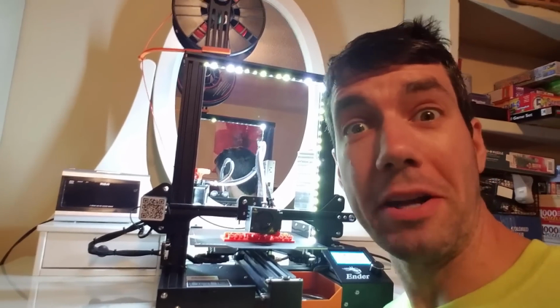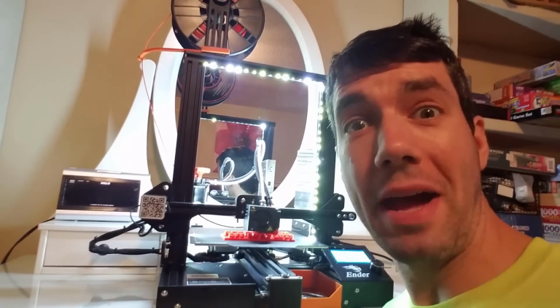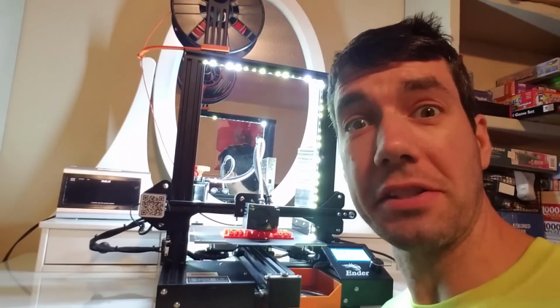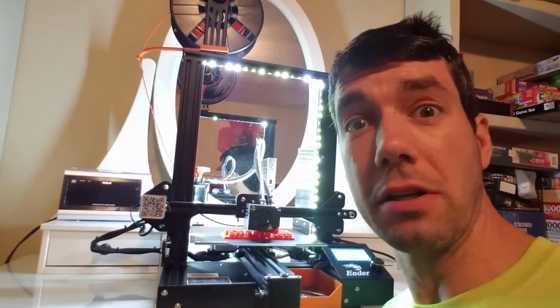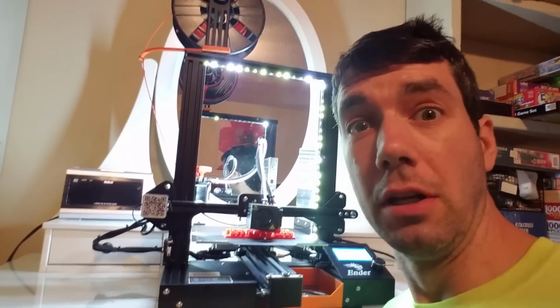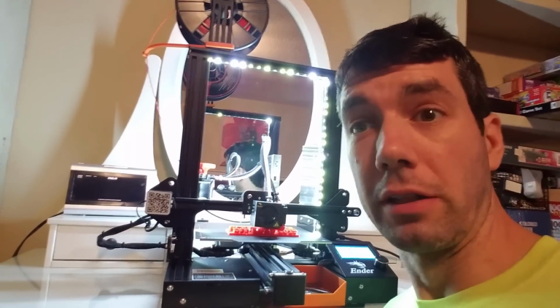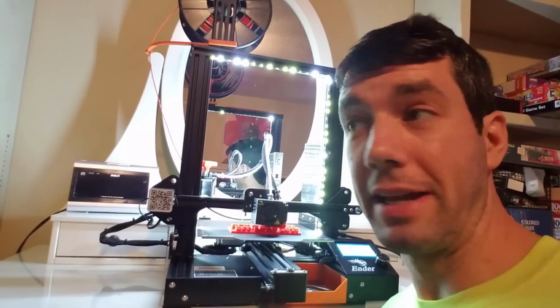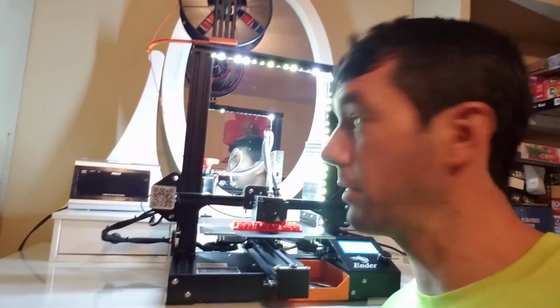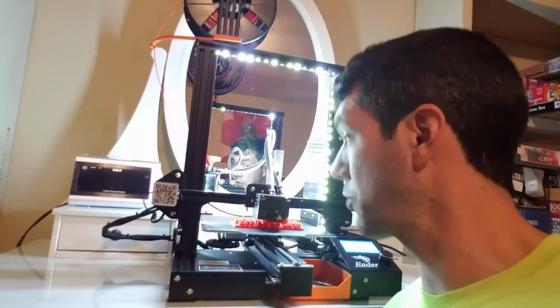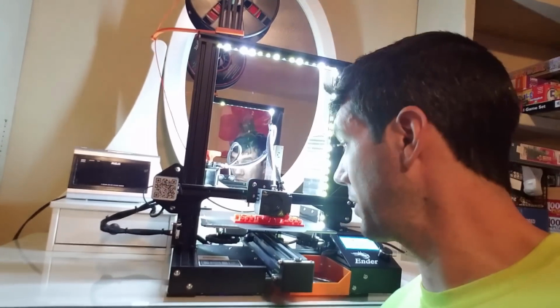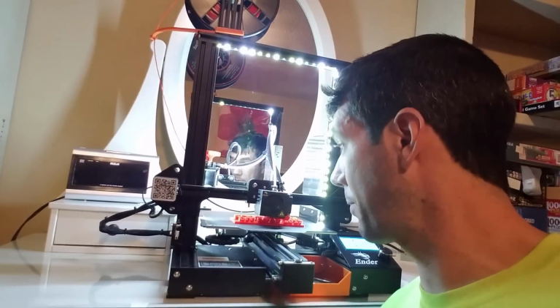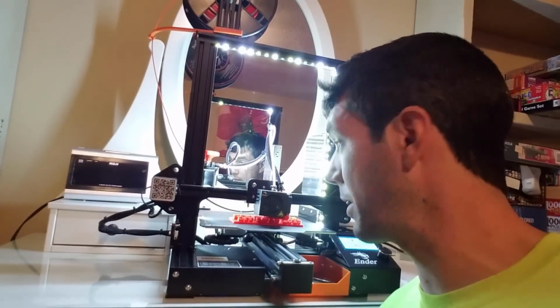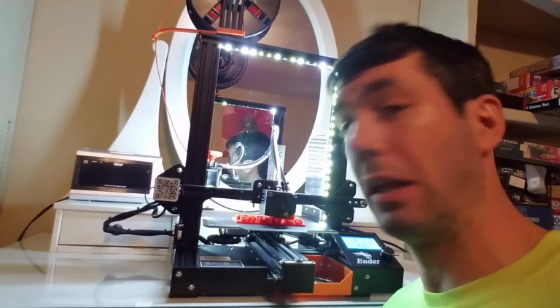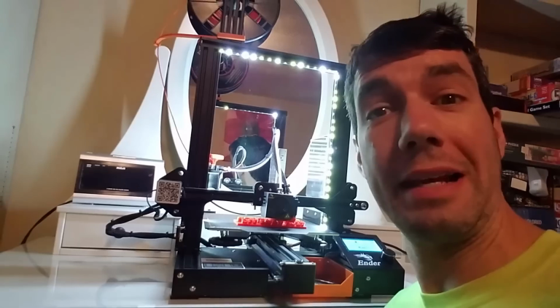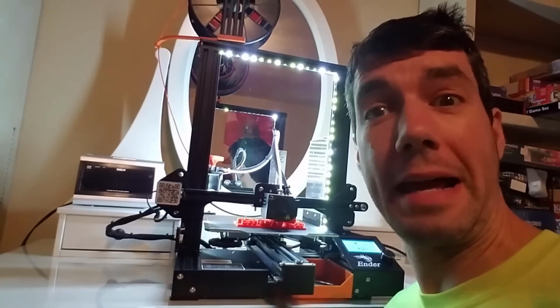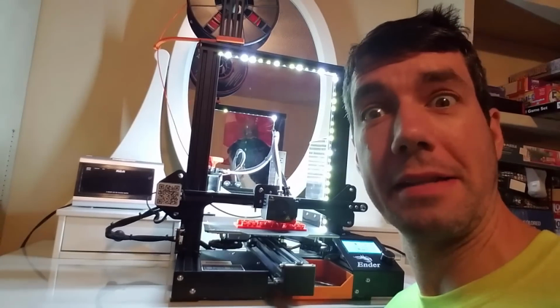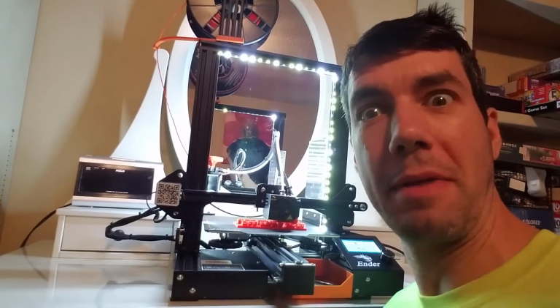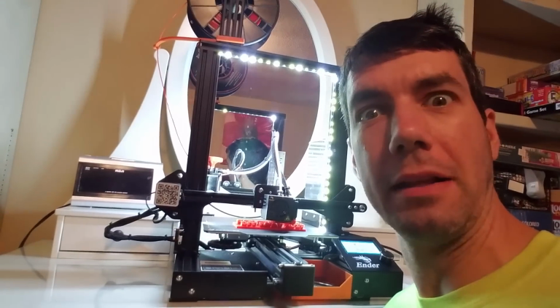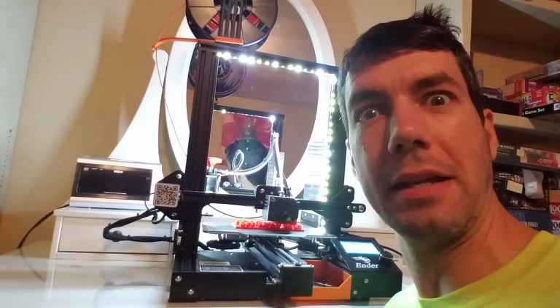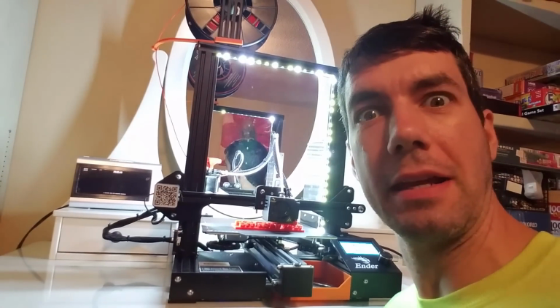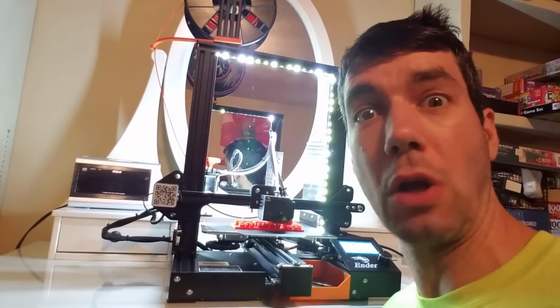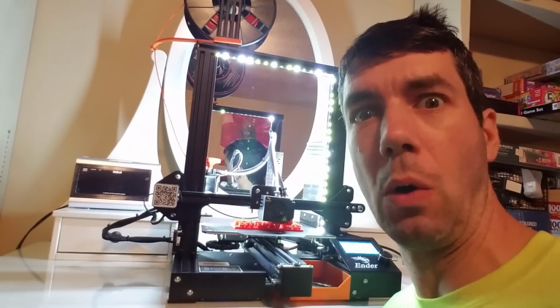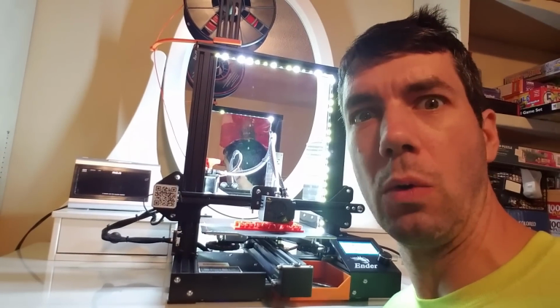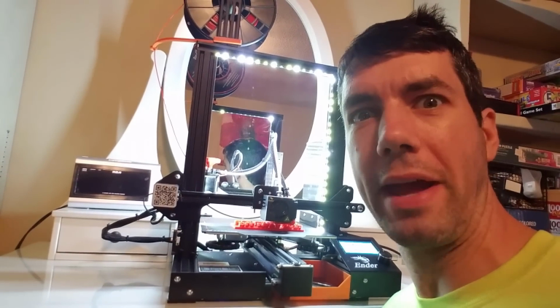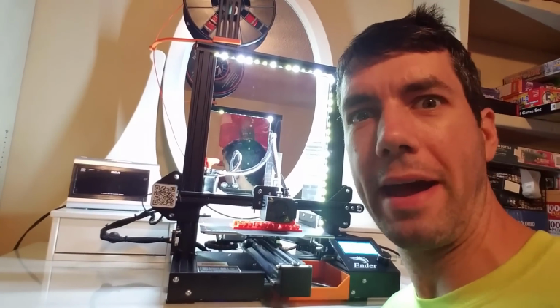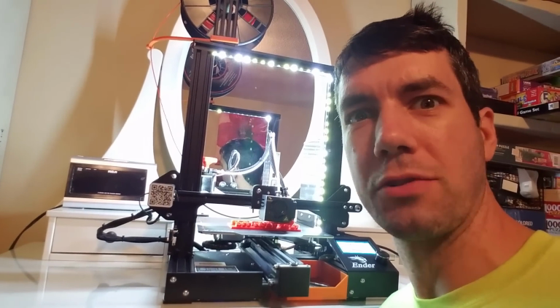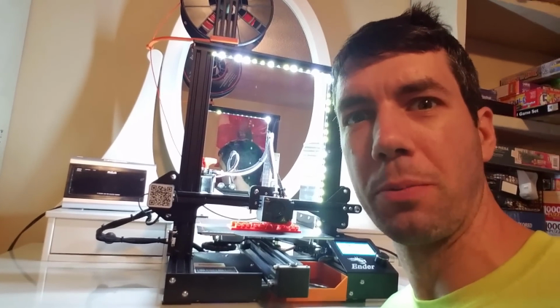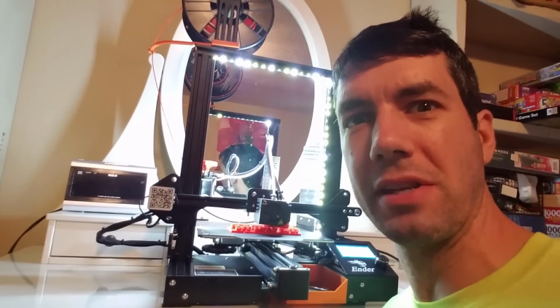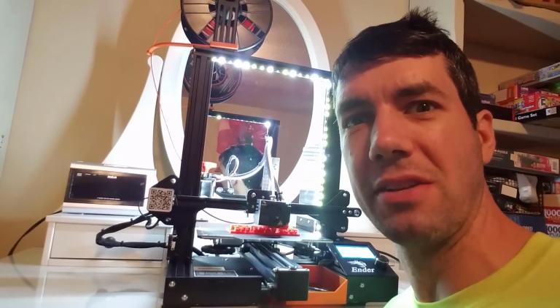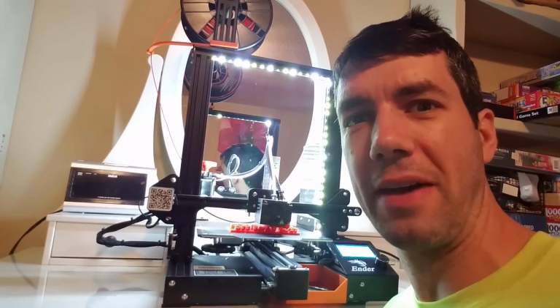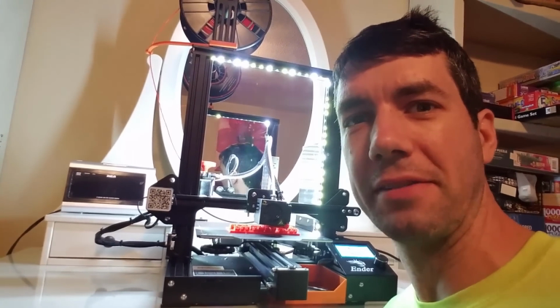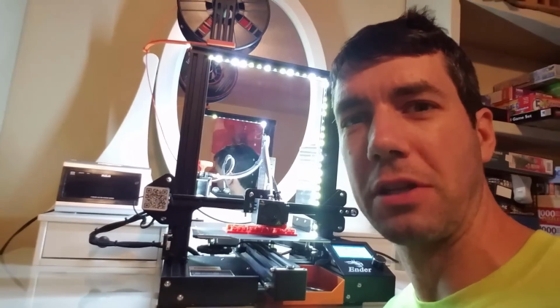MakerMax here! Can't see what you're 3D printing? Let's add some LEDs! Oh yeah! Super easy and fast! Let's go!